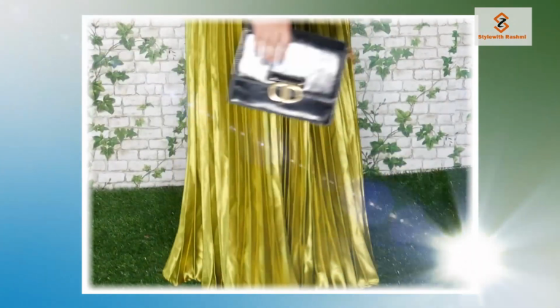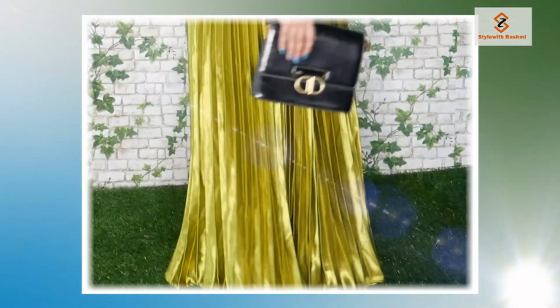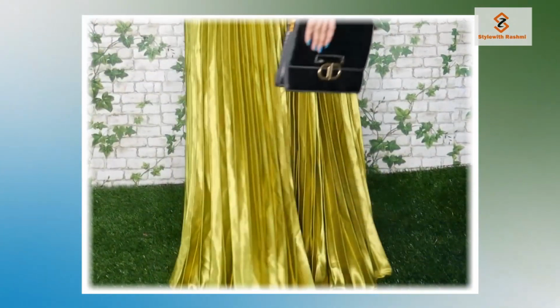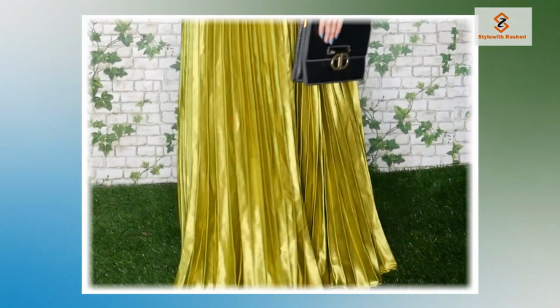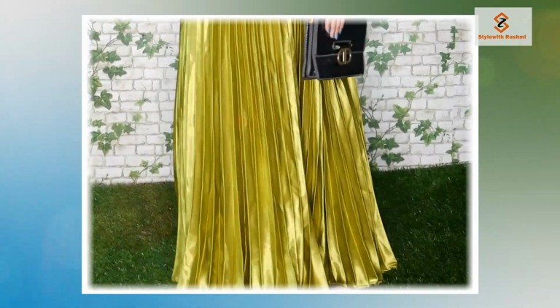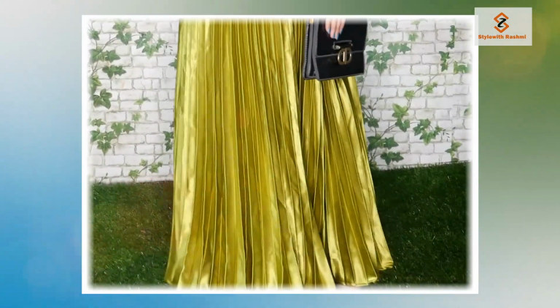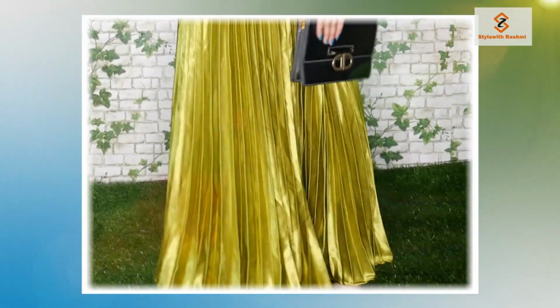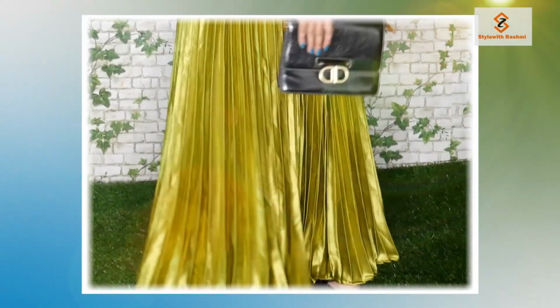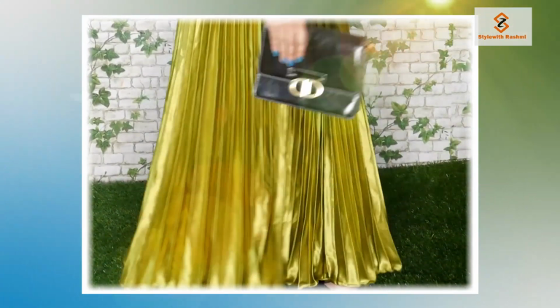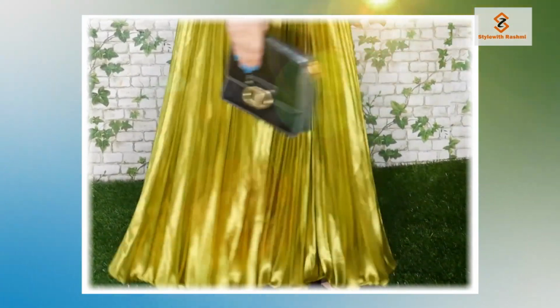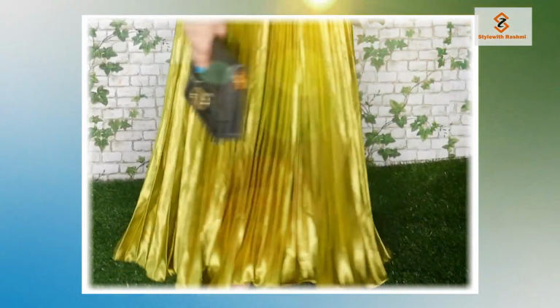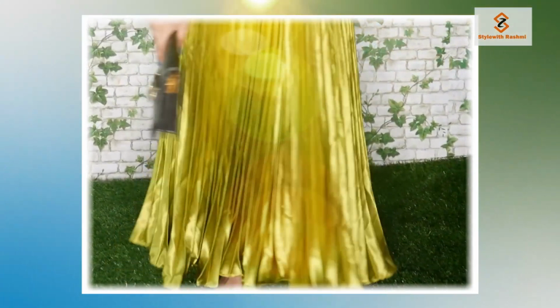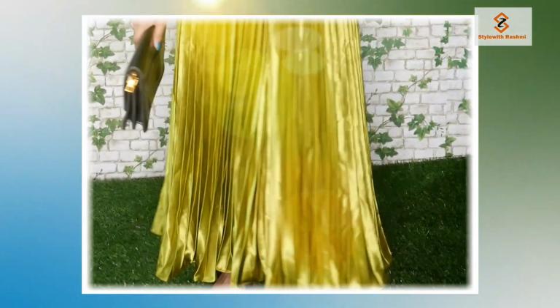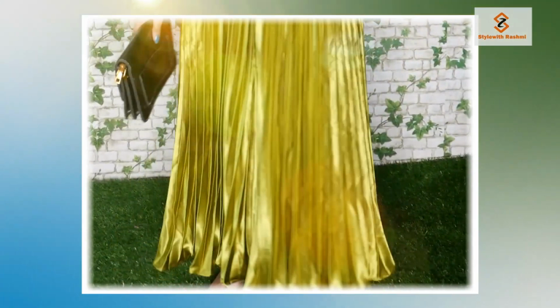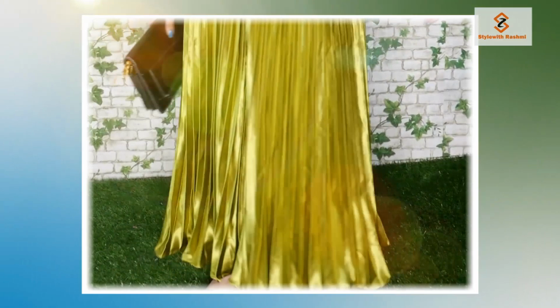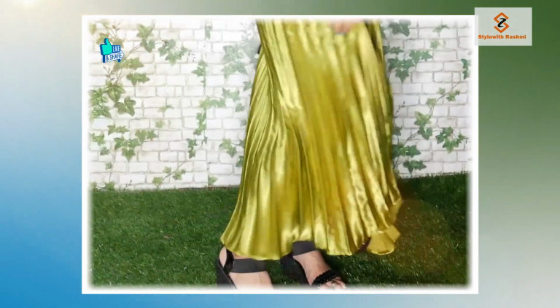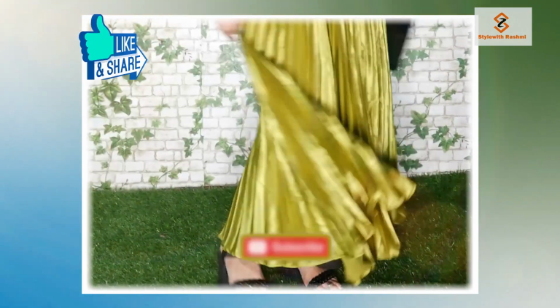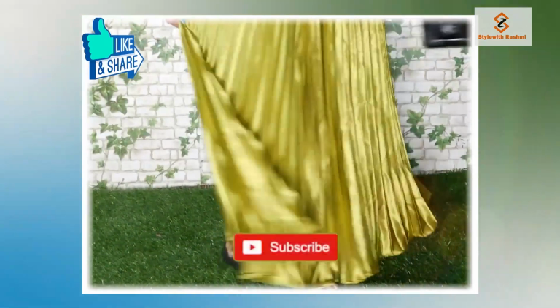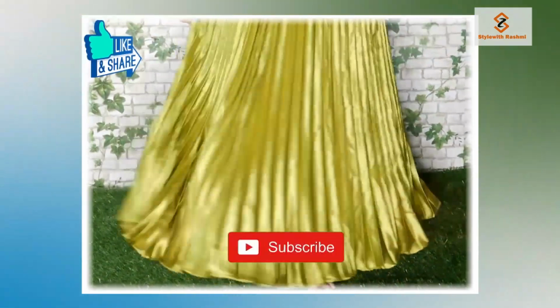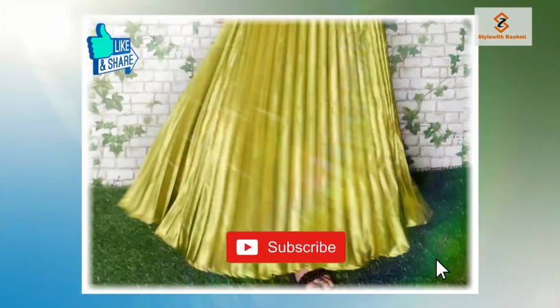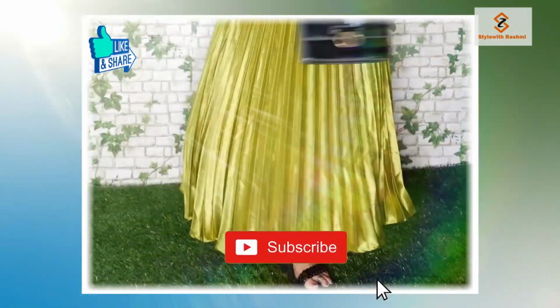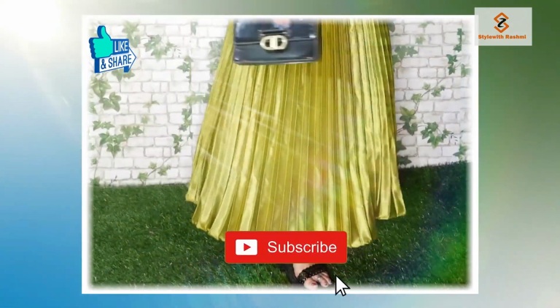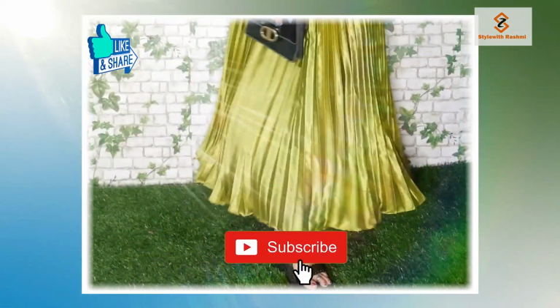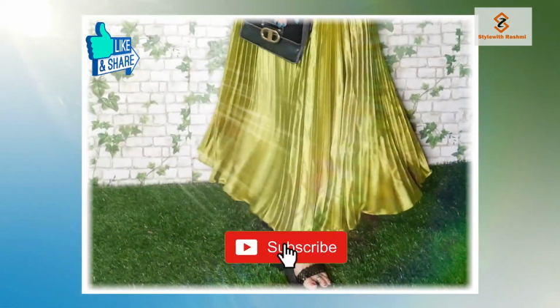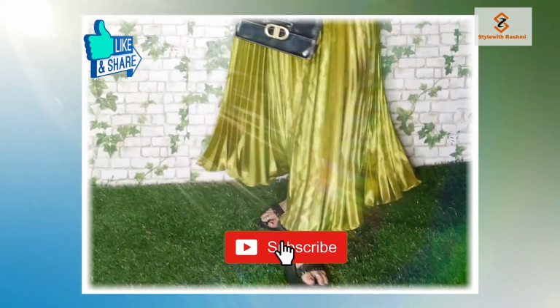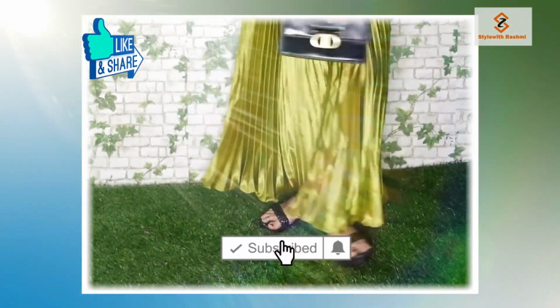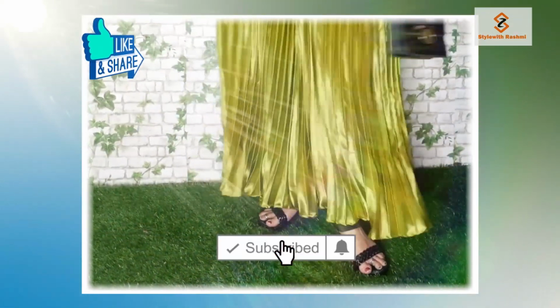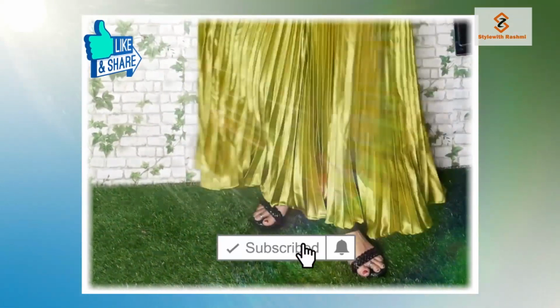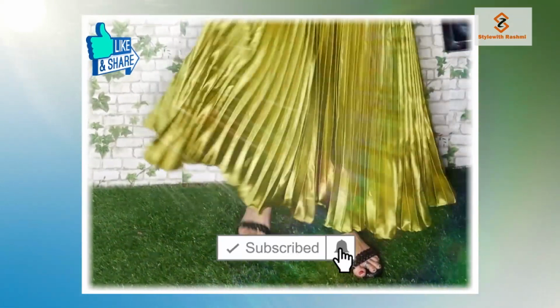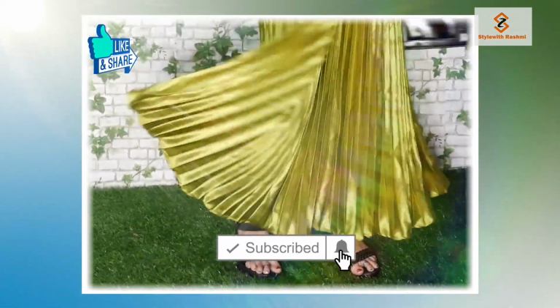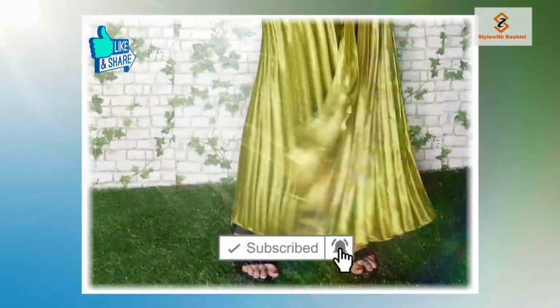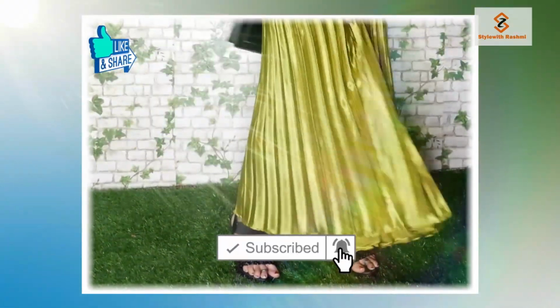If you like this video, please like this video. Please subscribe to my channel. Don't forget to subscribe and turn on notifications.